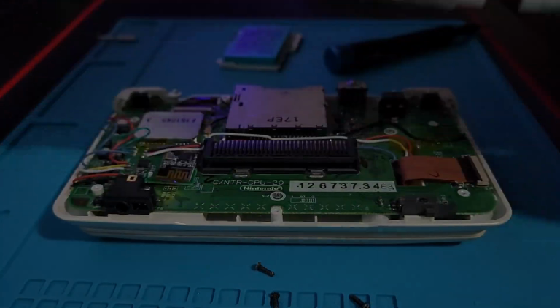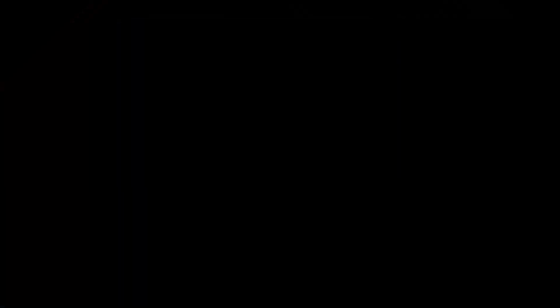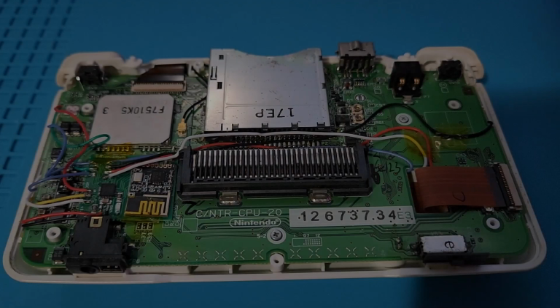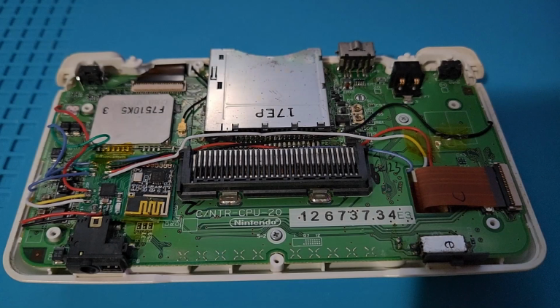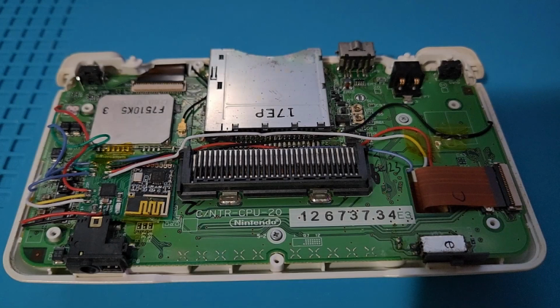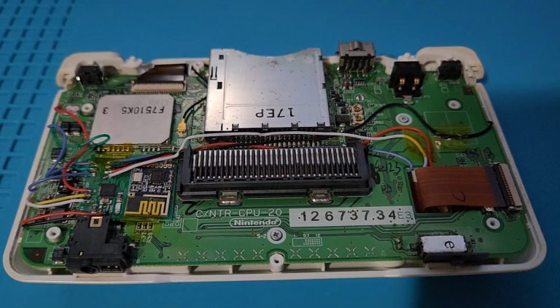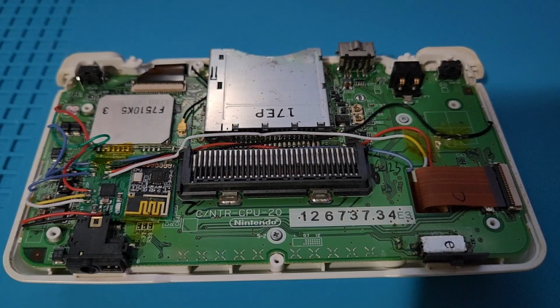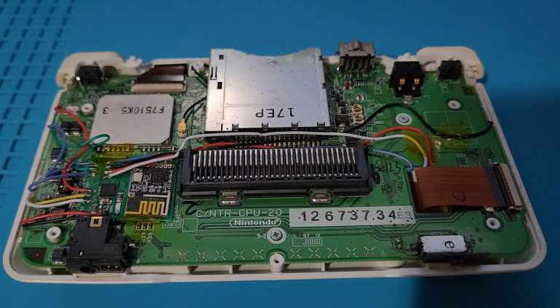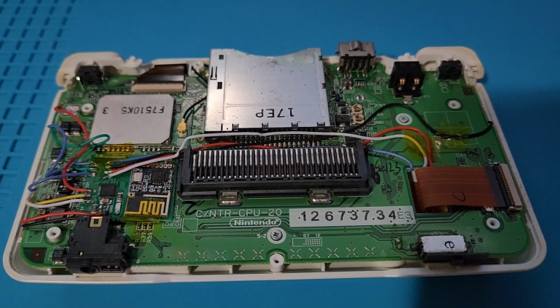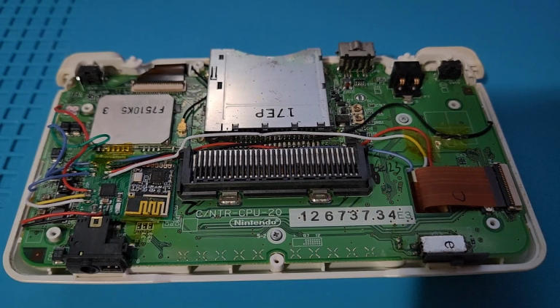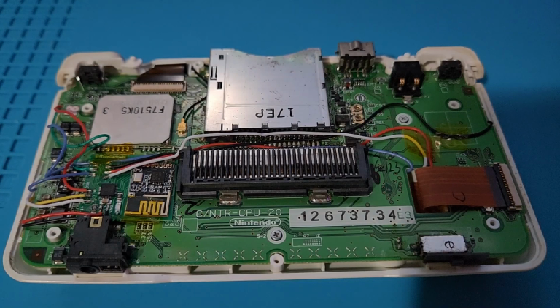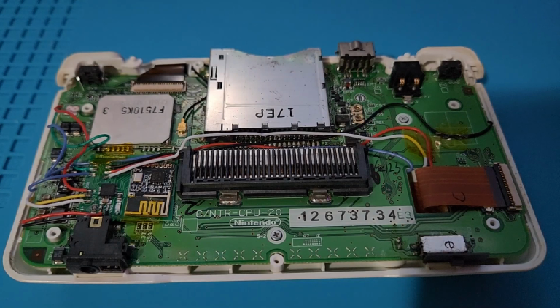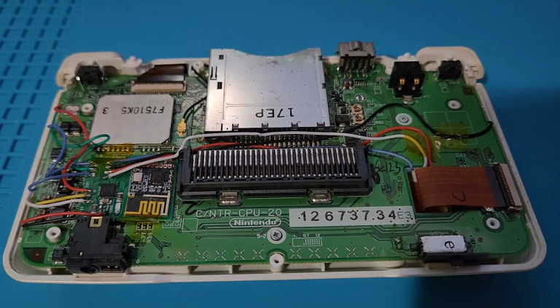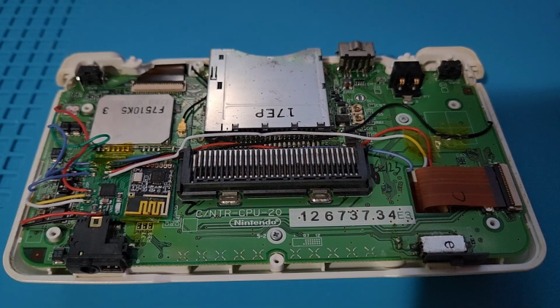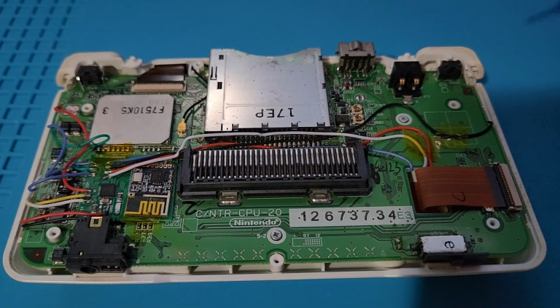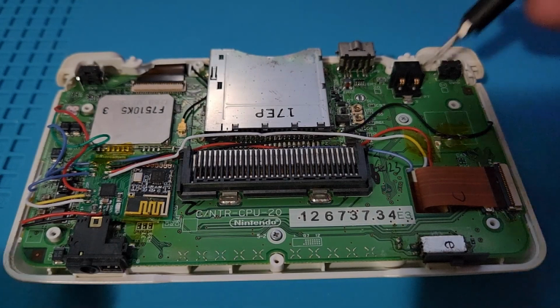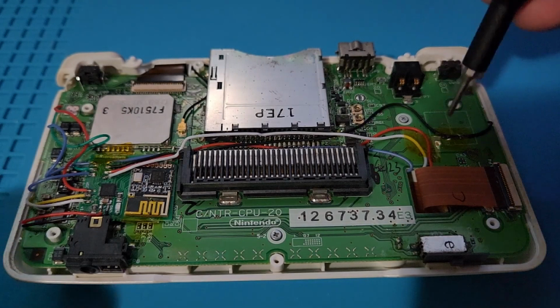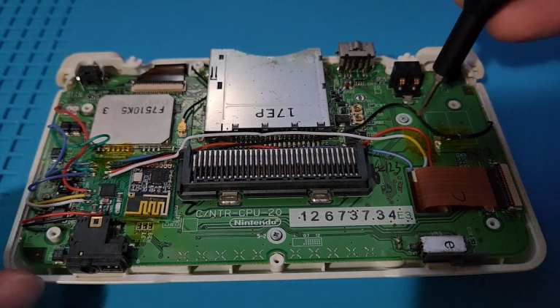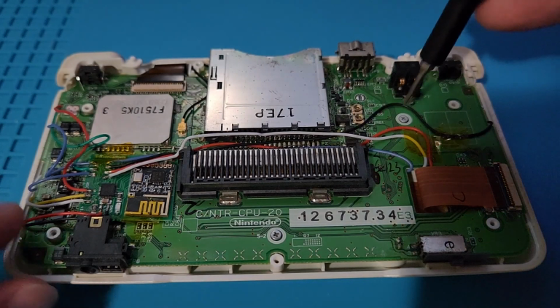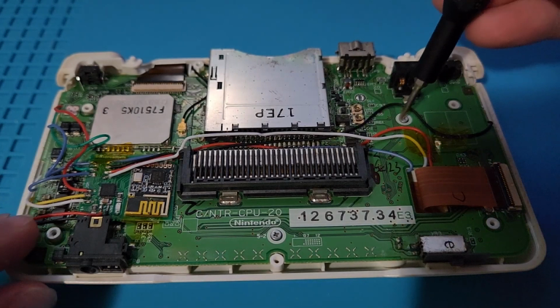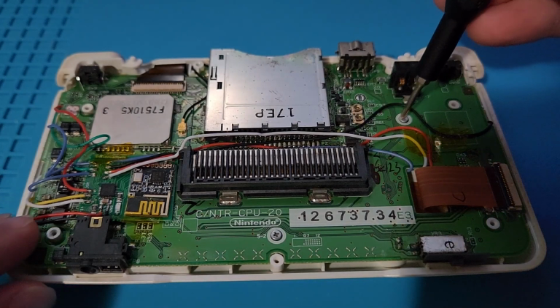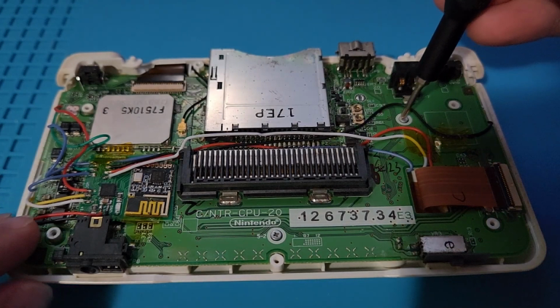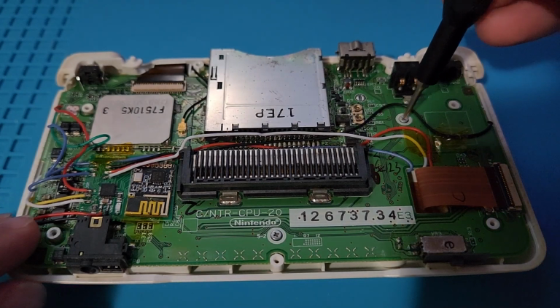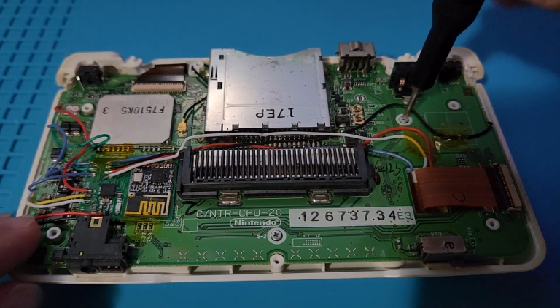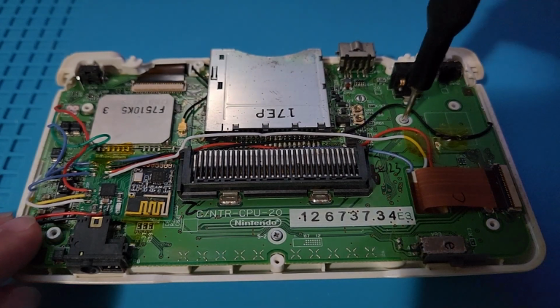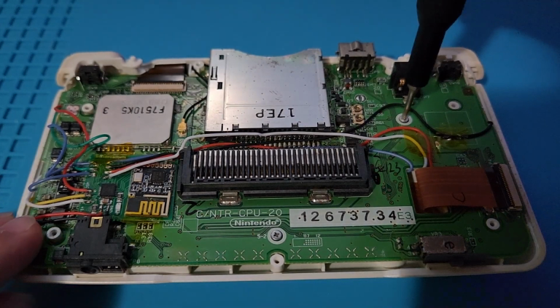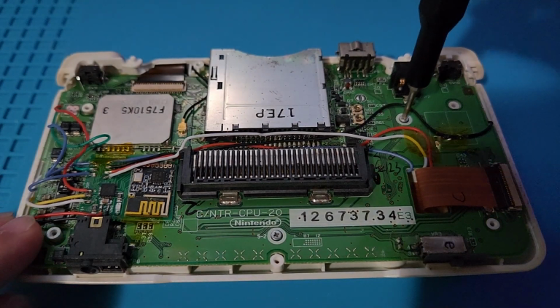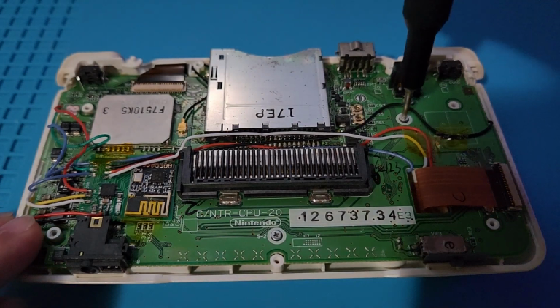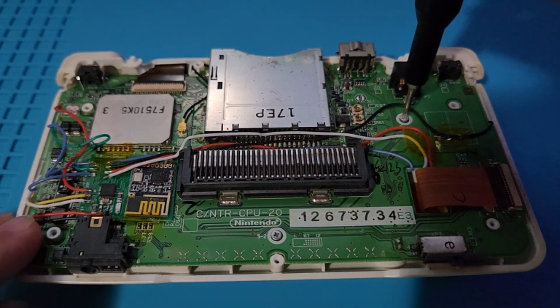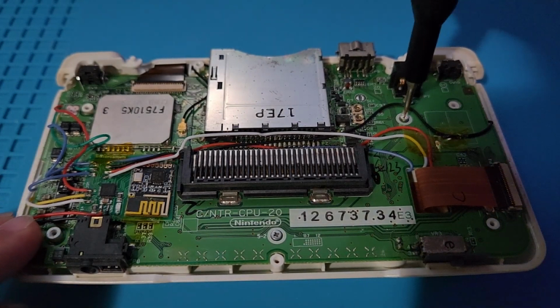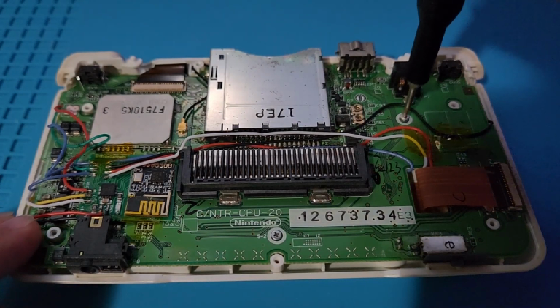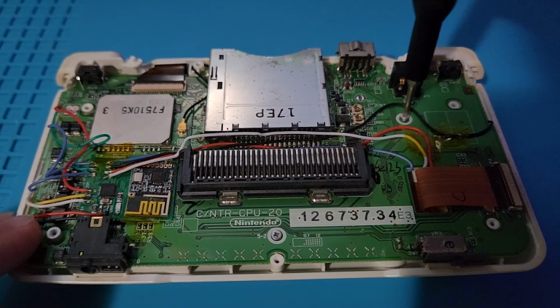Now, switch to your Phillips head bit and remove the four Phillips head screws that are holding down the motherboard.